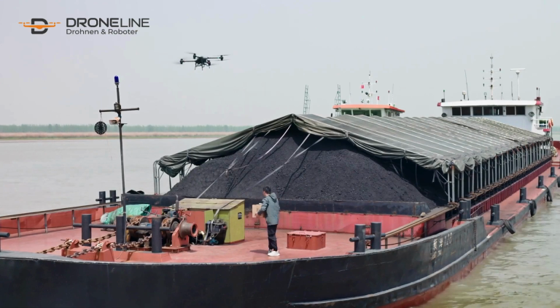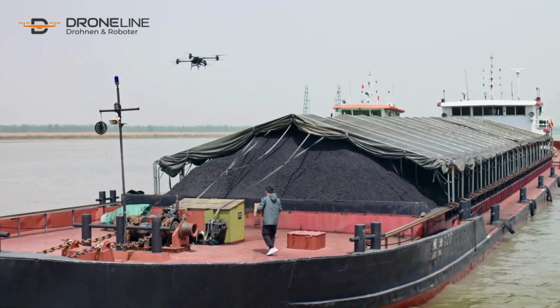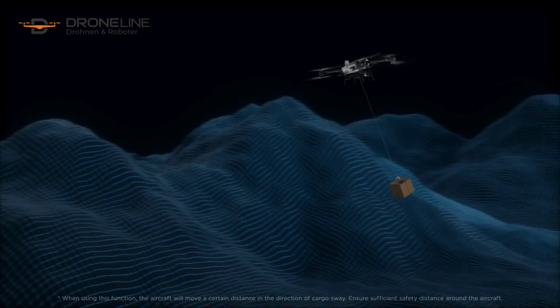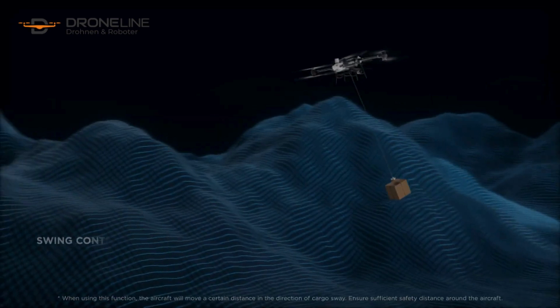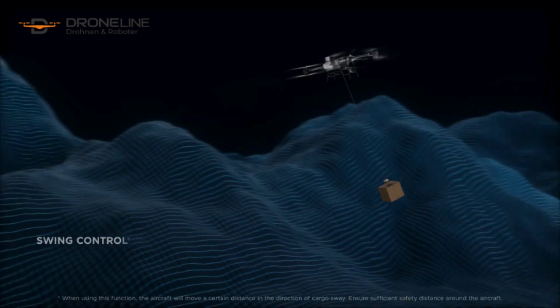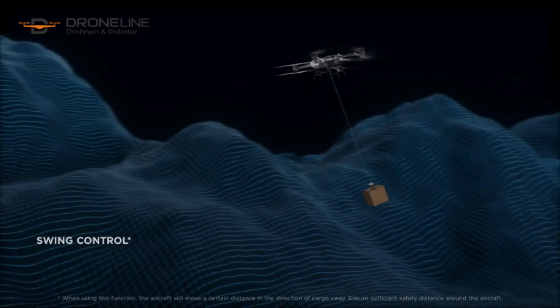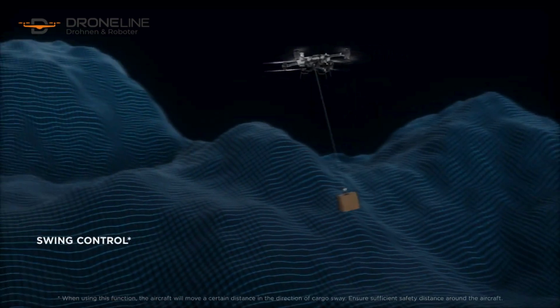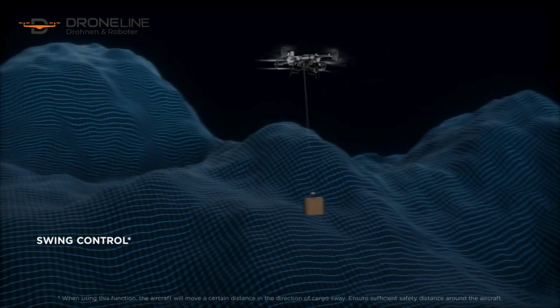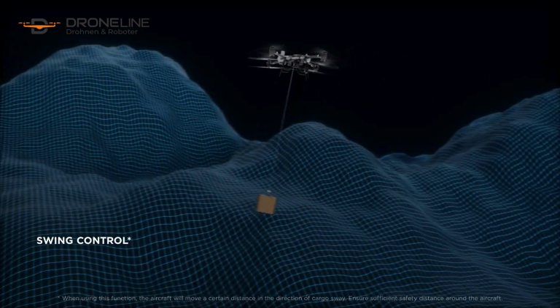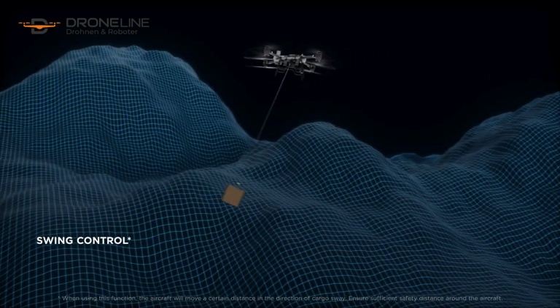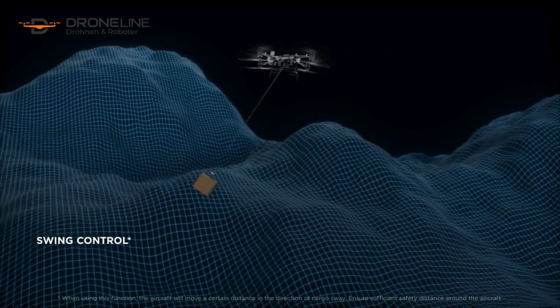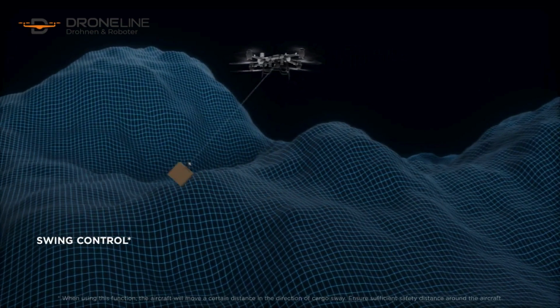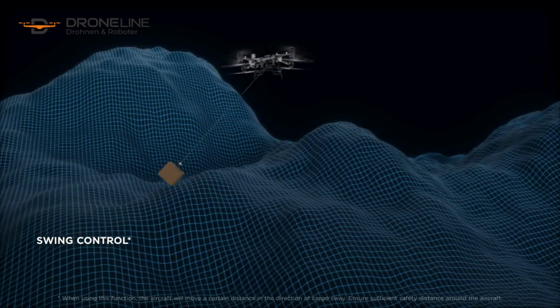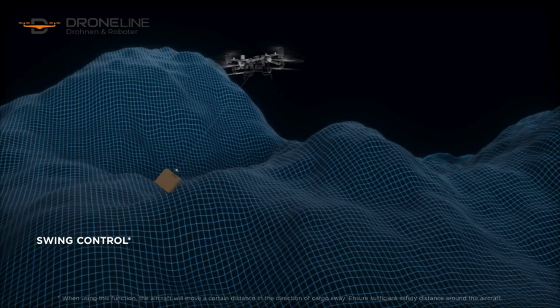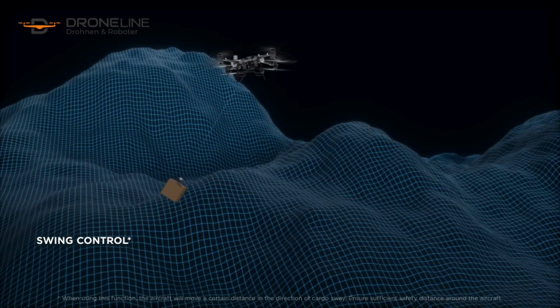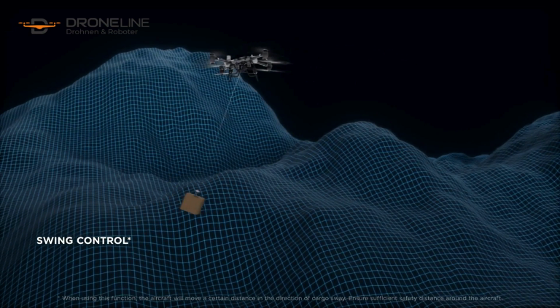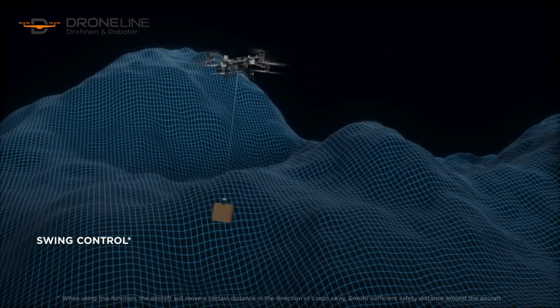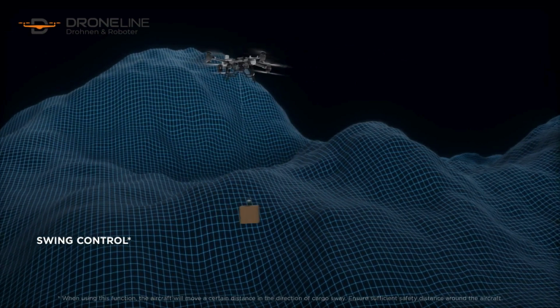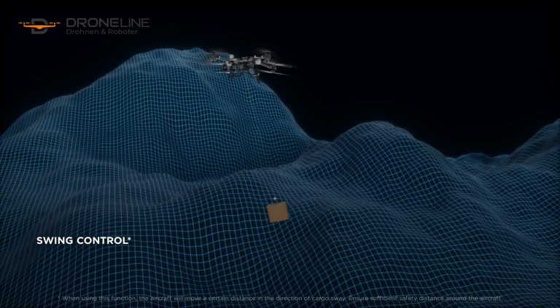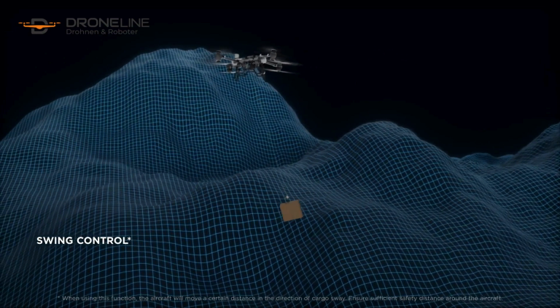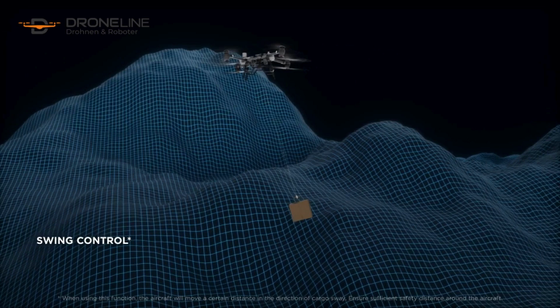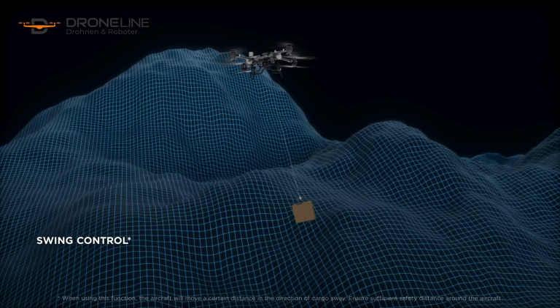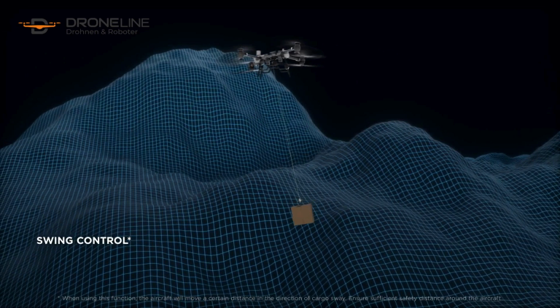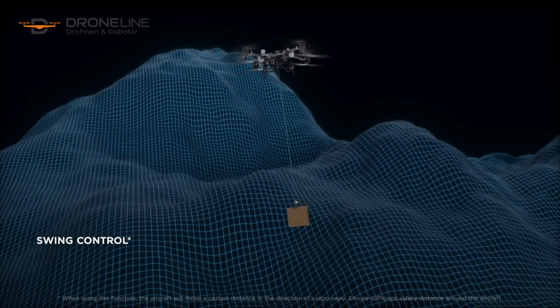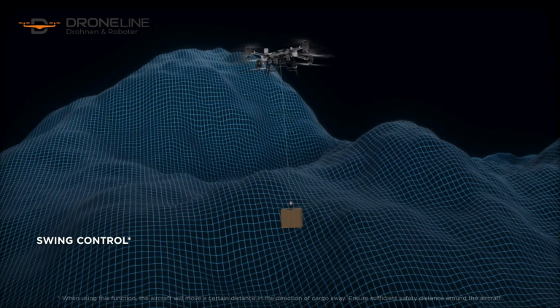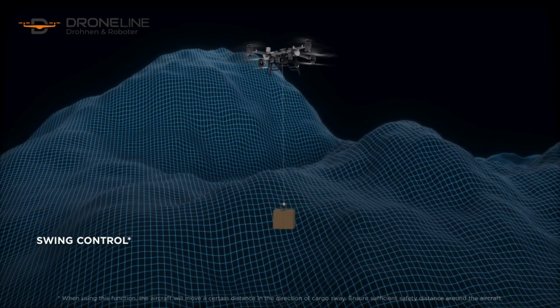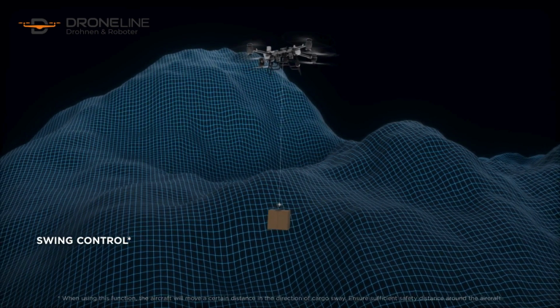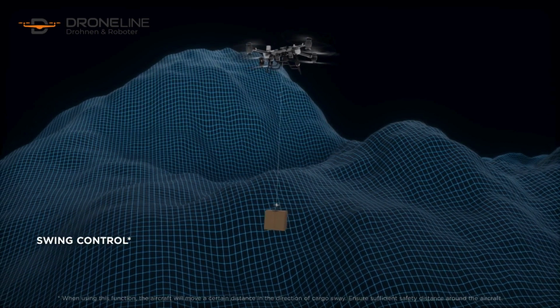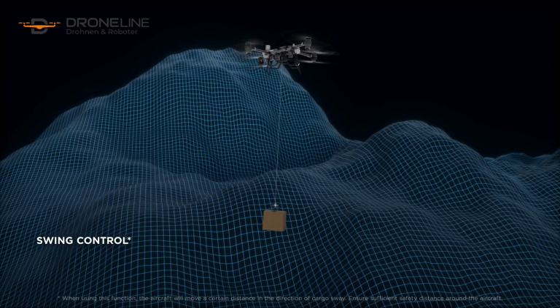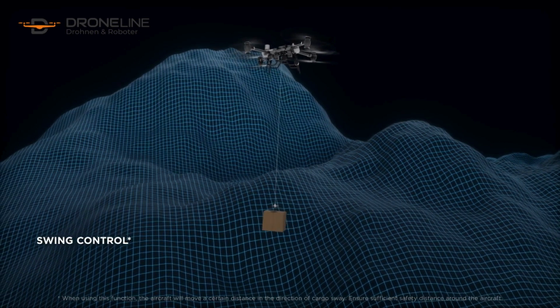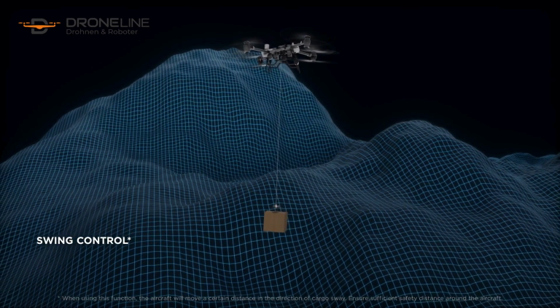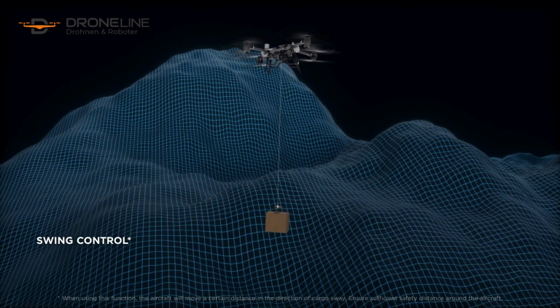The winch system intelligently senses the payload and adjusts attitude quickly to counteract swinging.